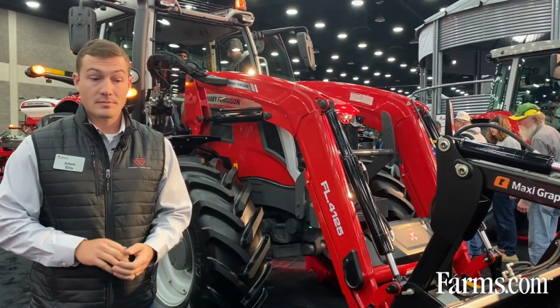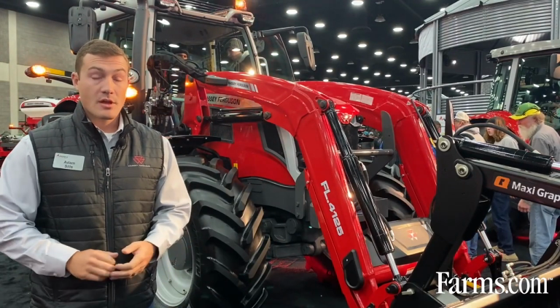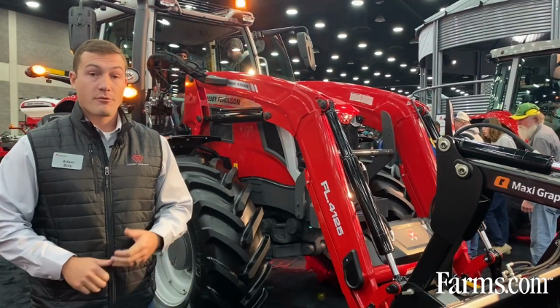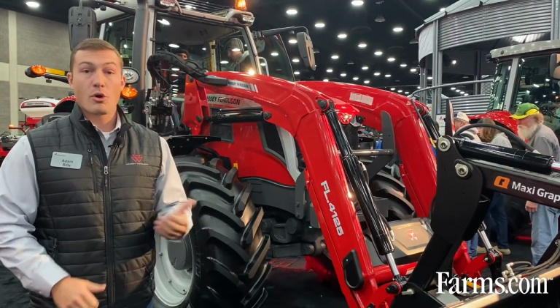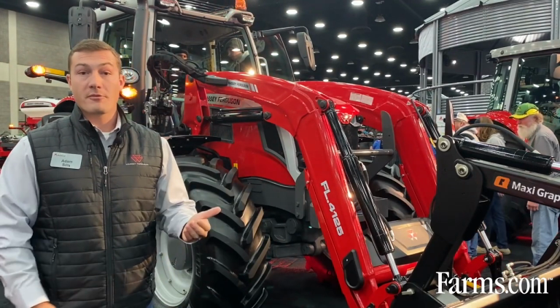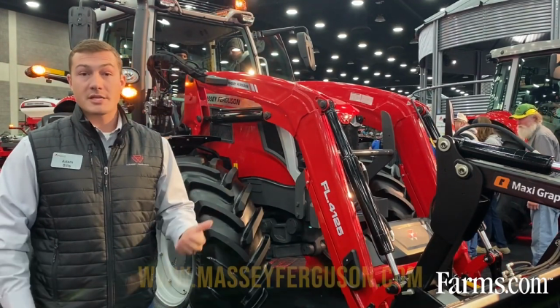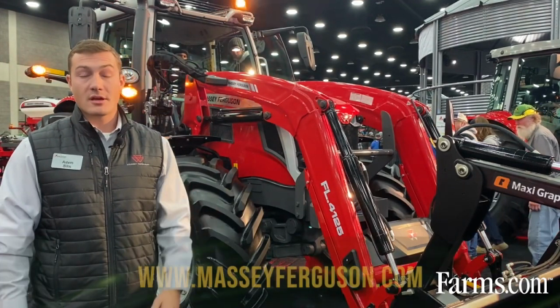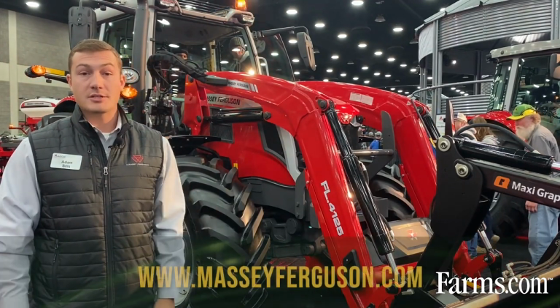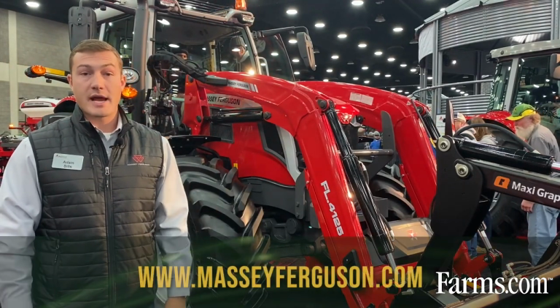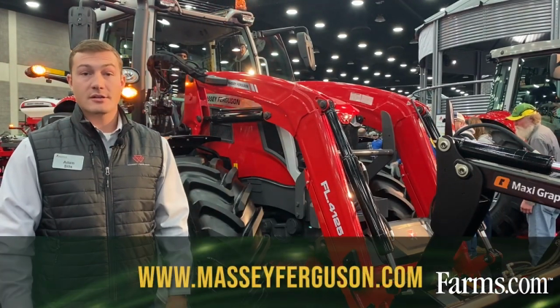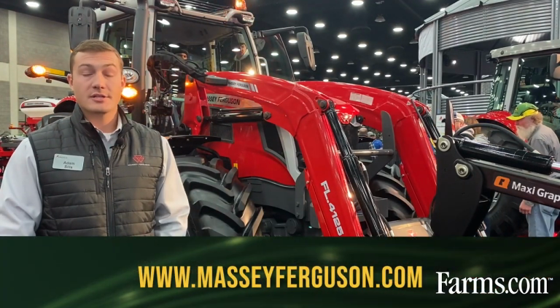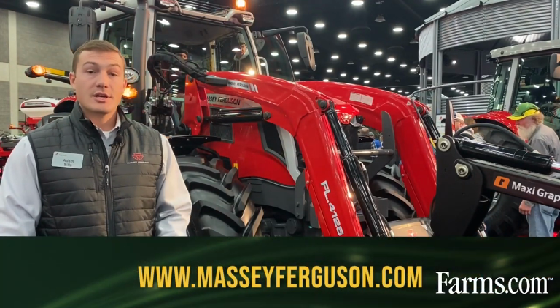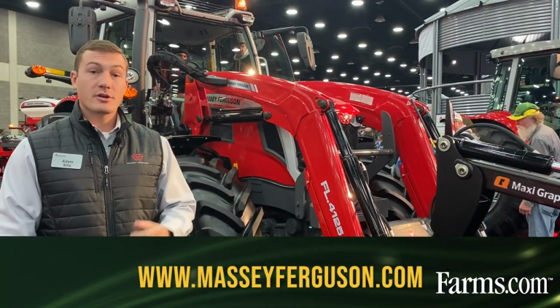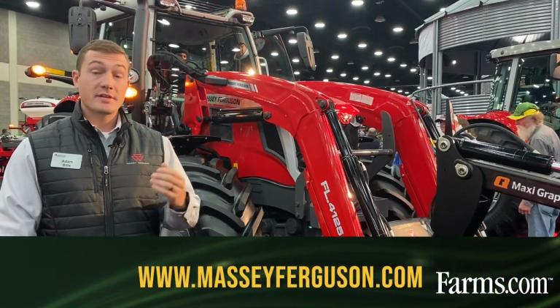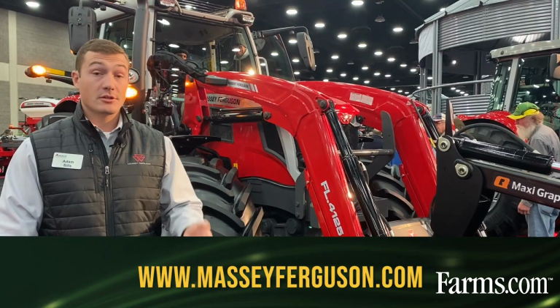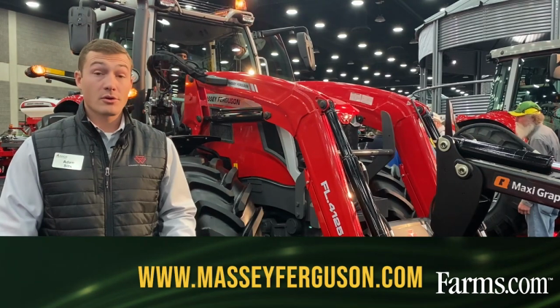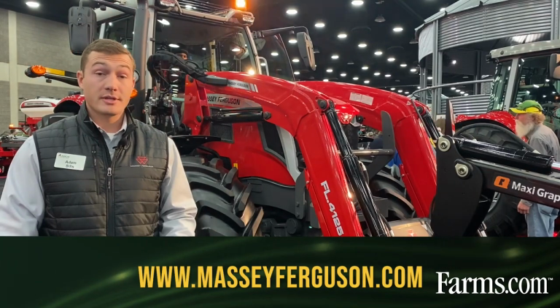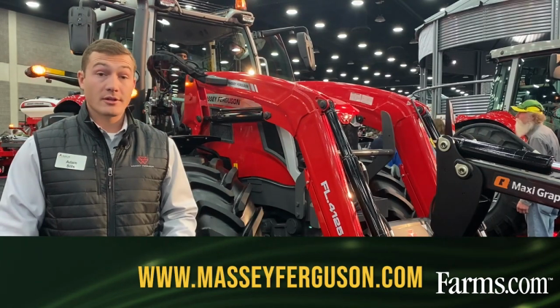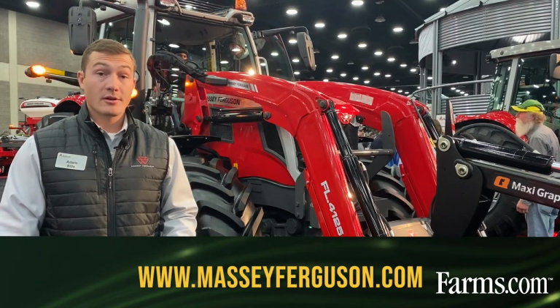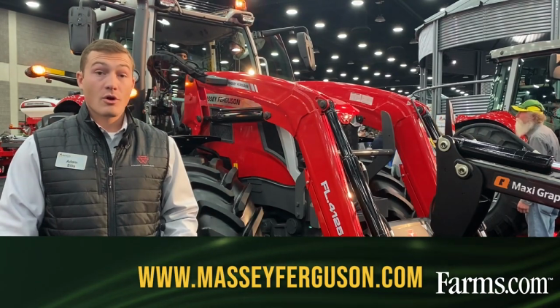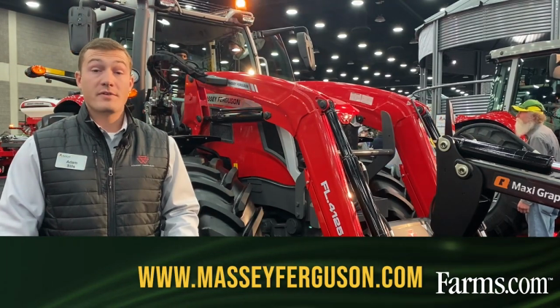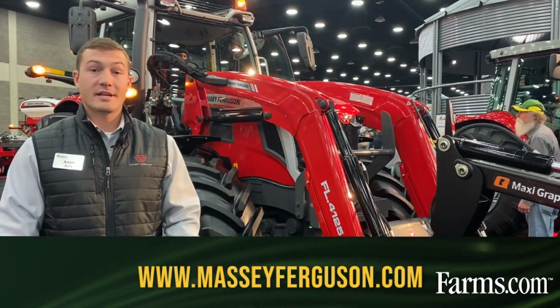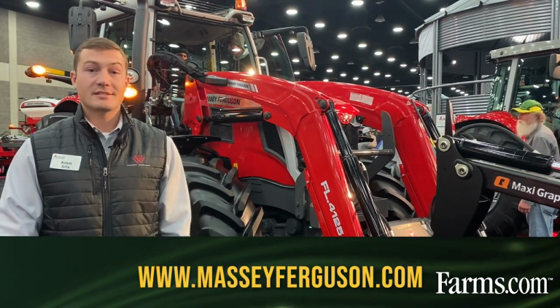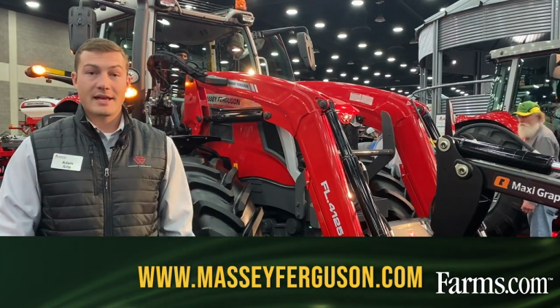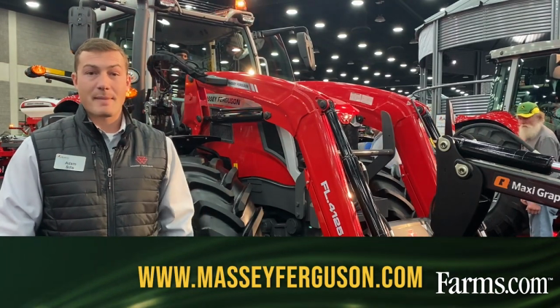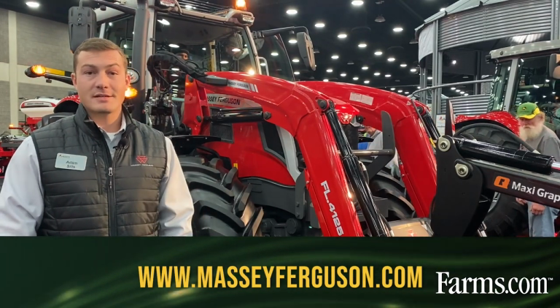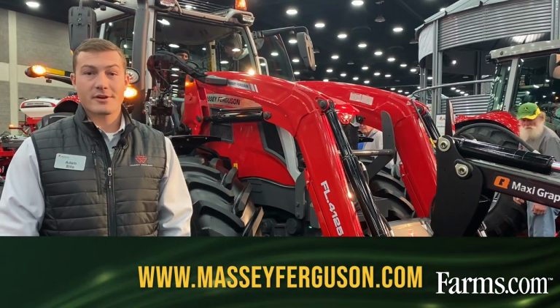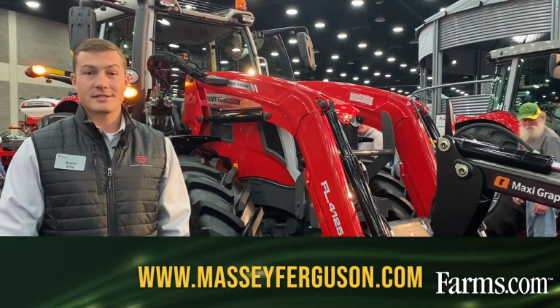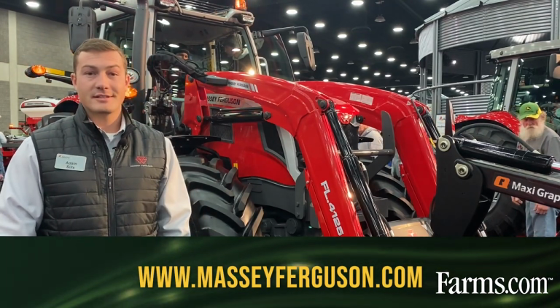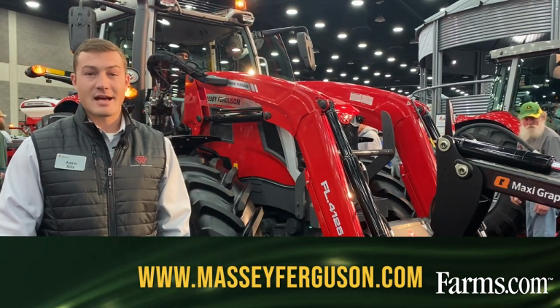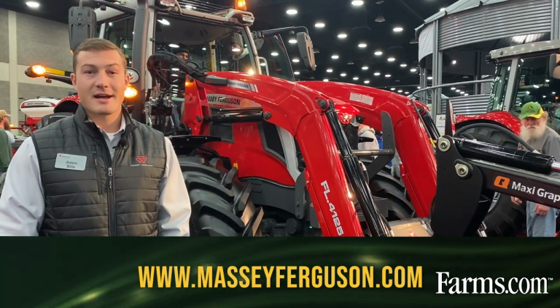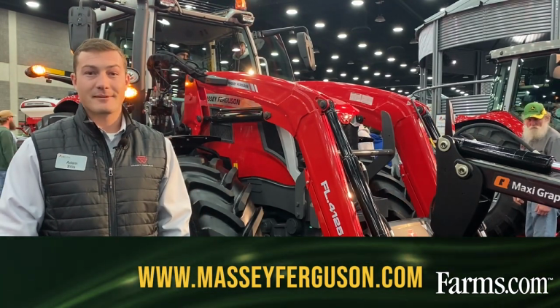For more information on these tractors, you can visit your local dealer or visit us at MasseyFerguson.com.